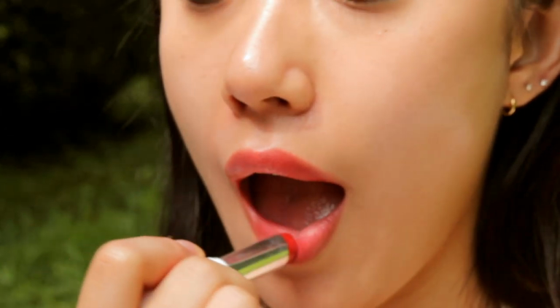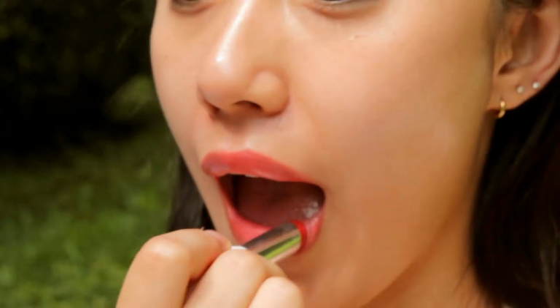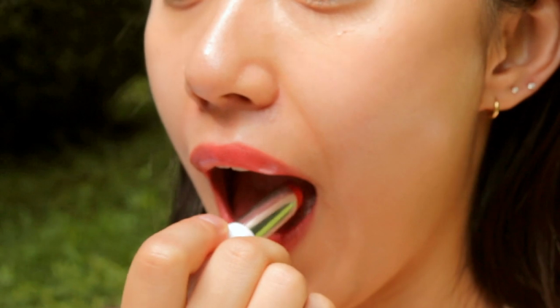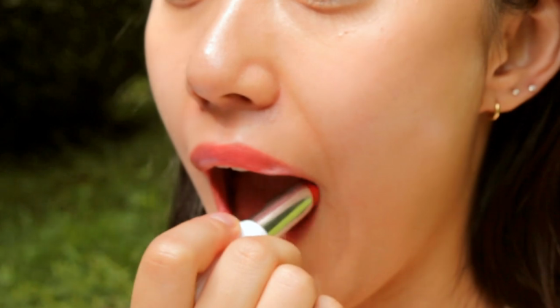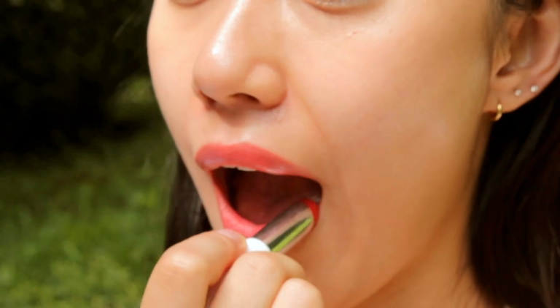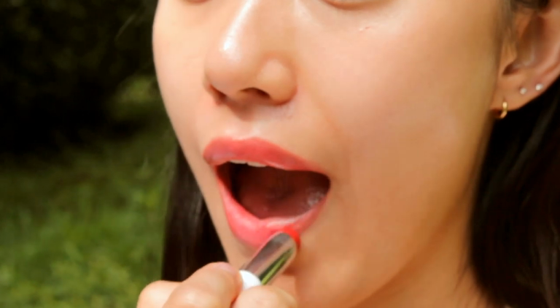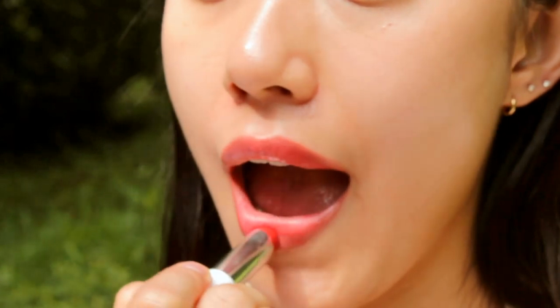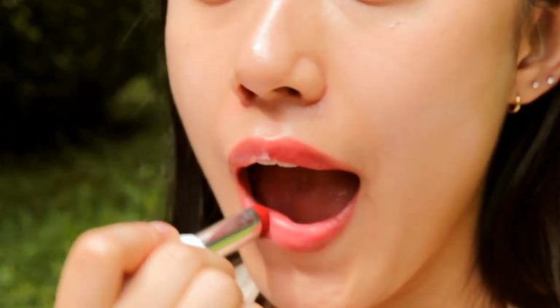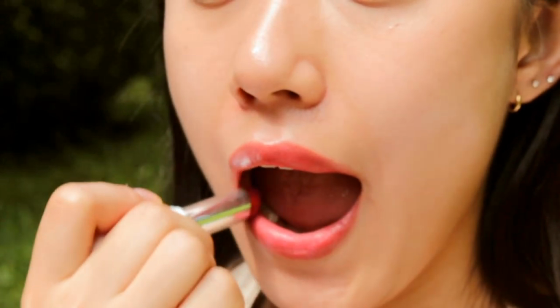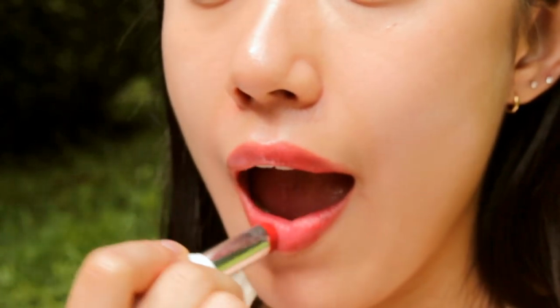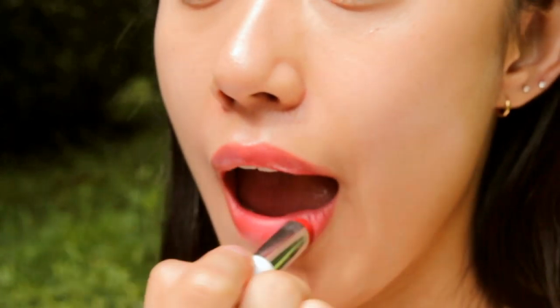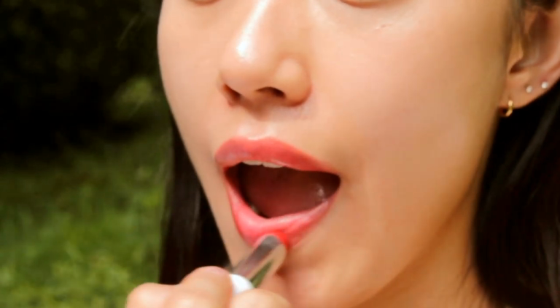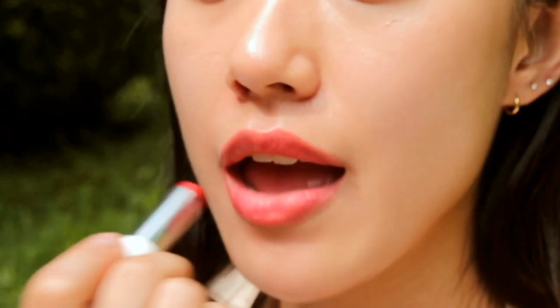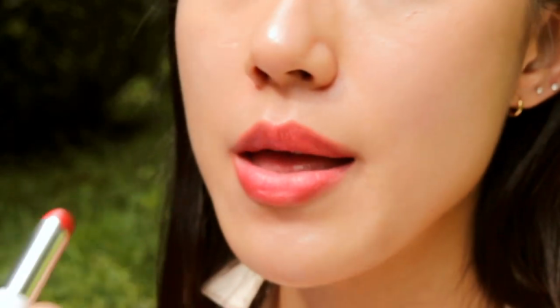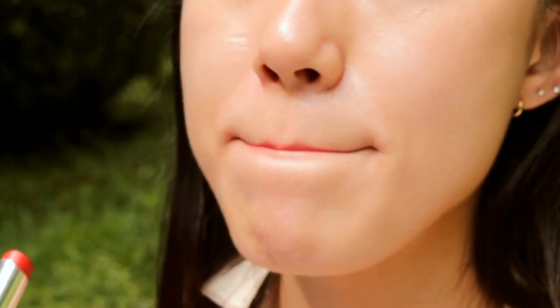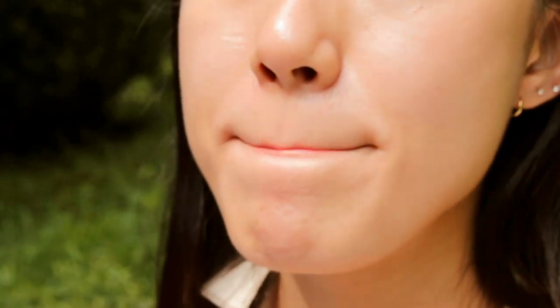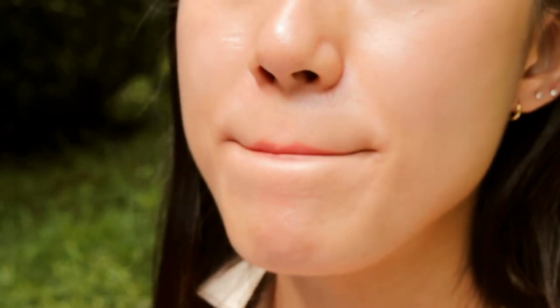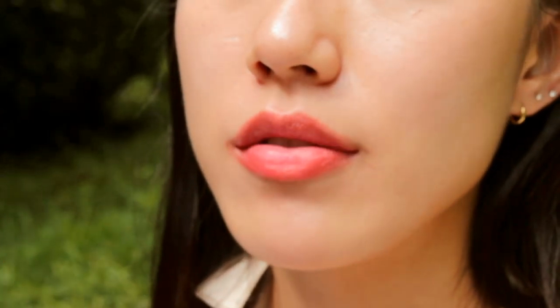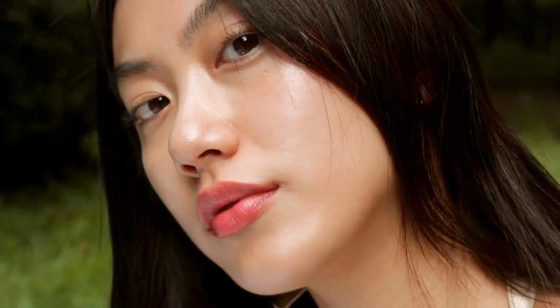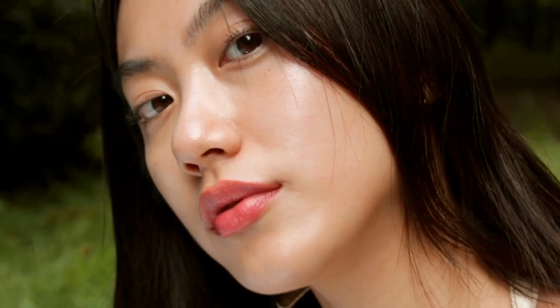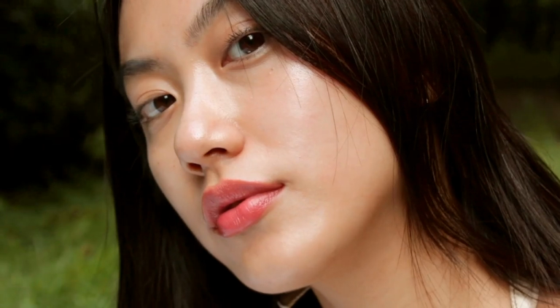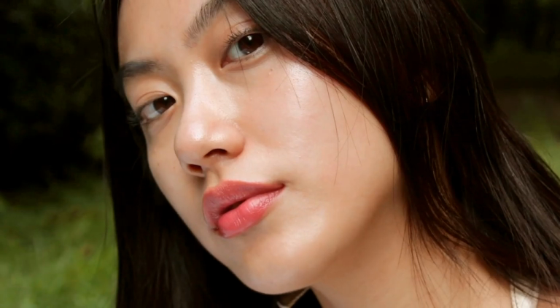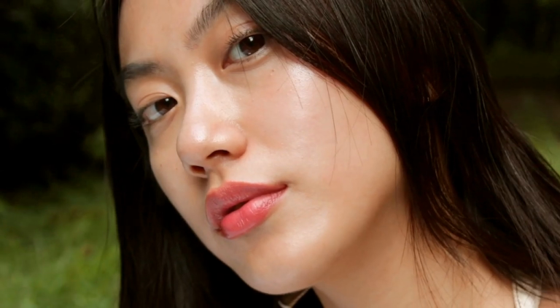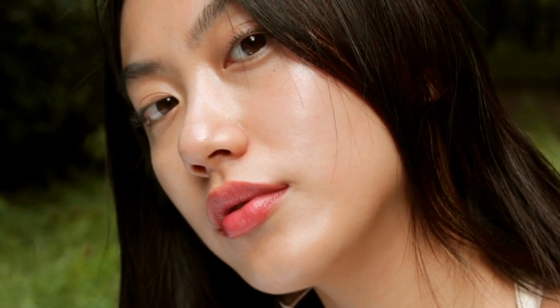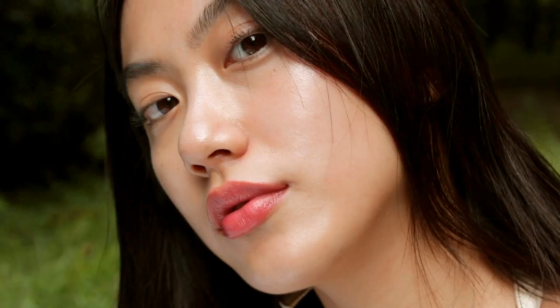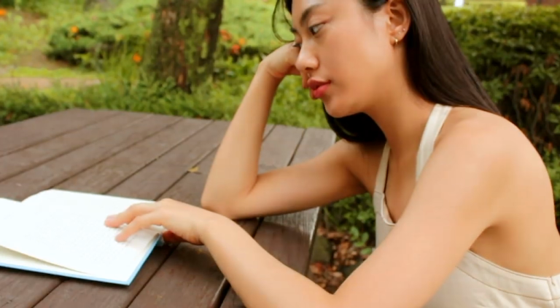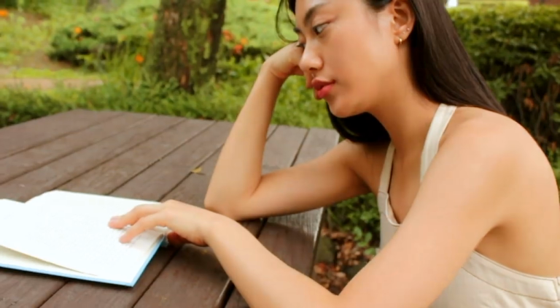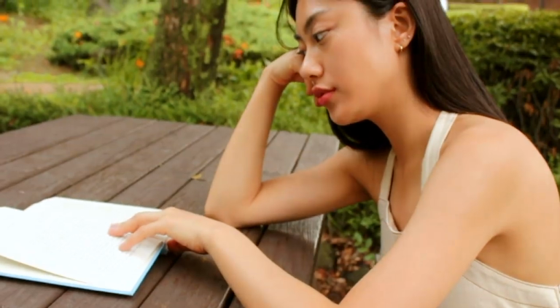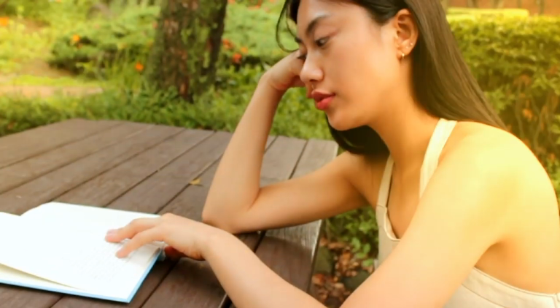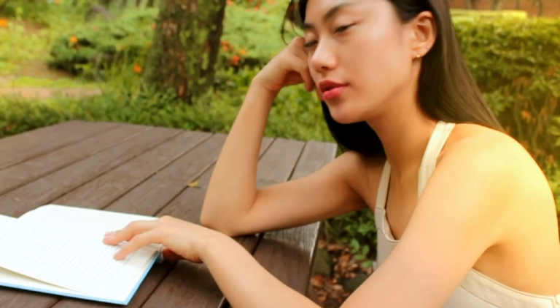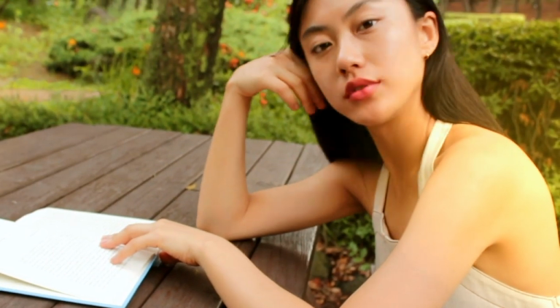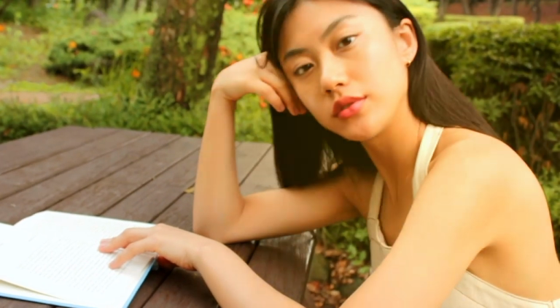Without using any foundation or eye makeup, this shade would just make my look more alive and effortless.